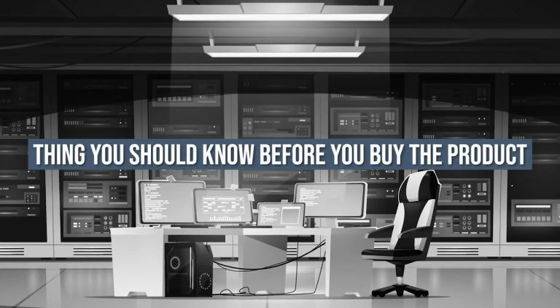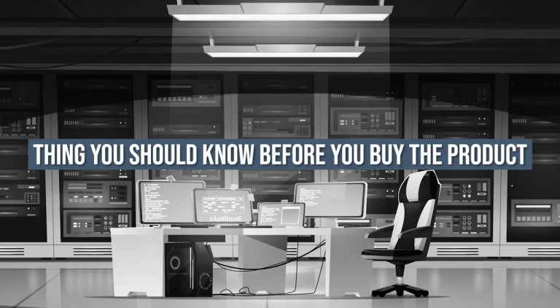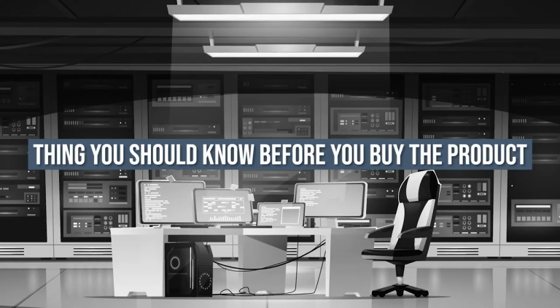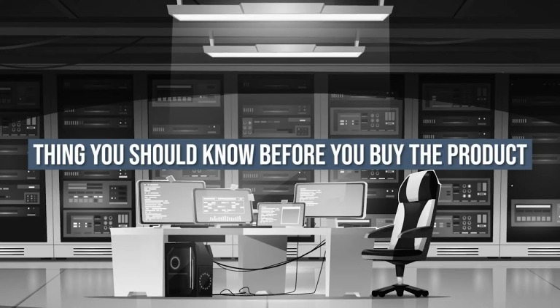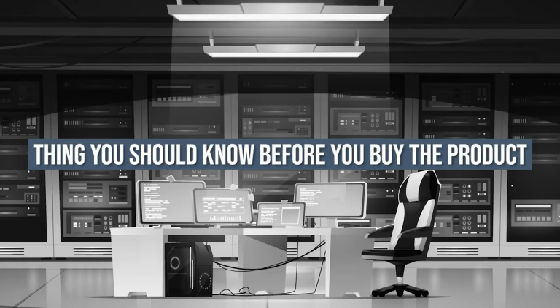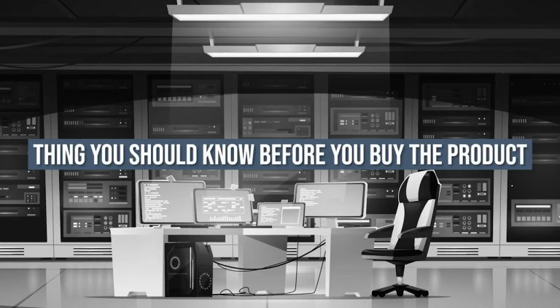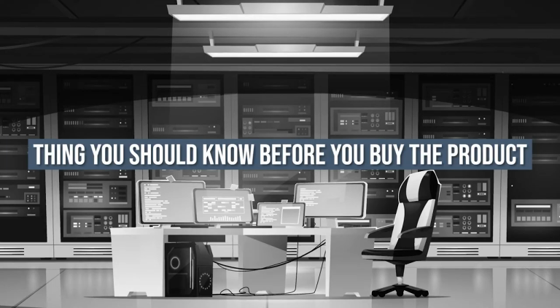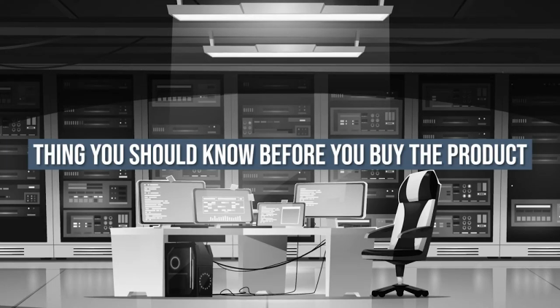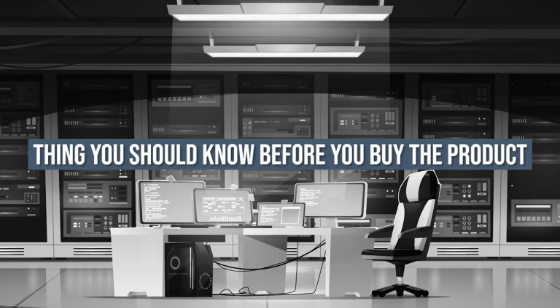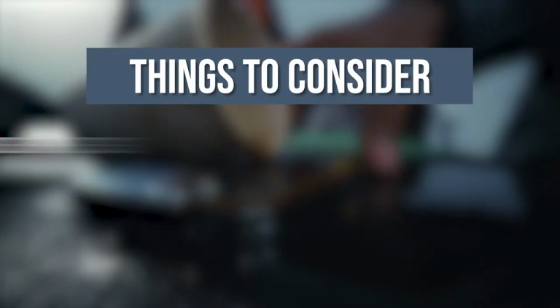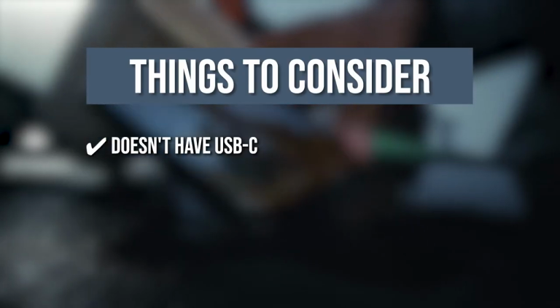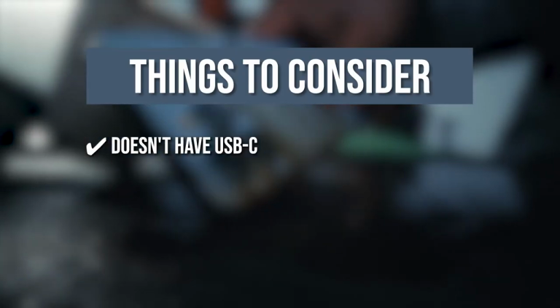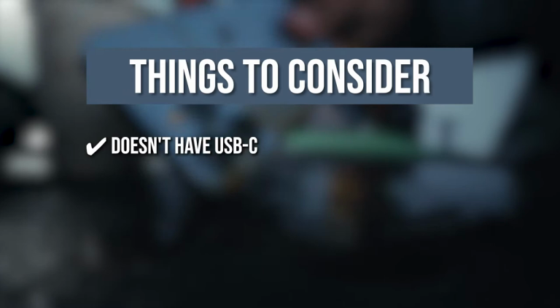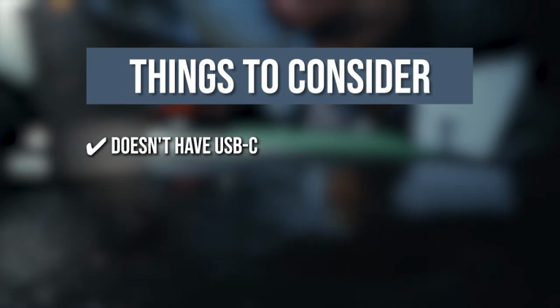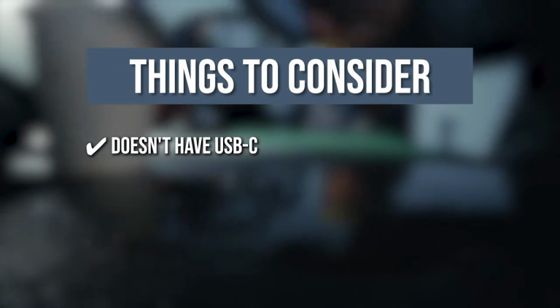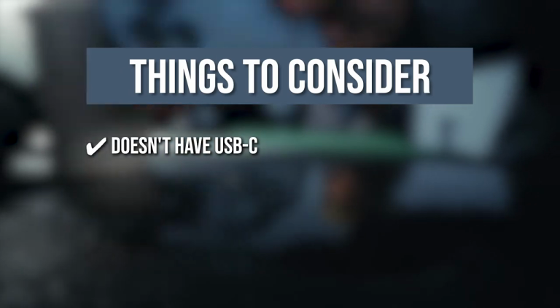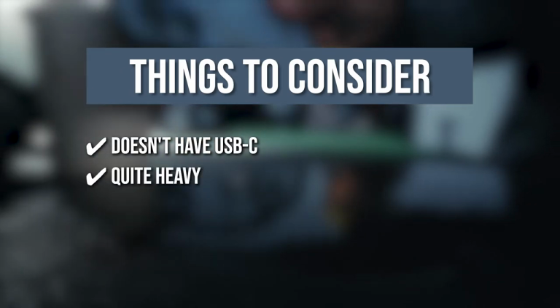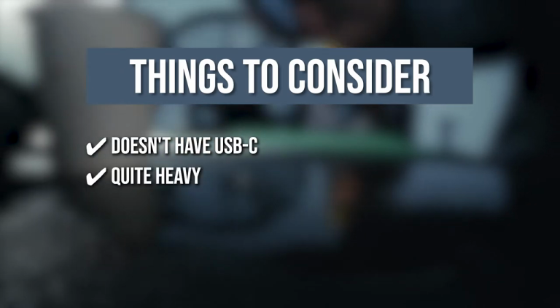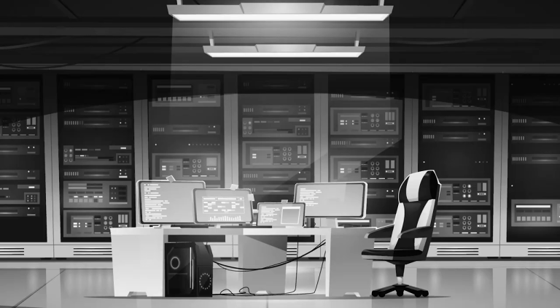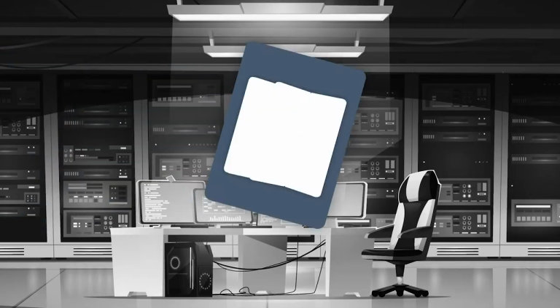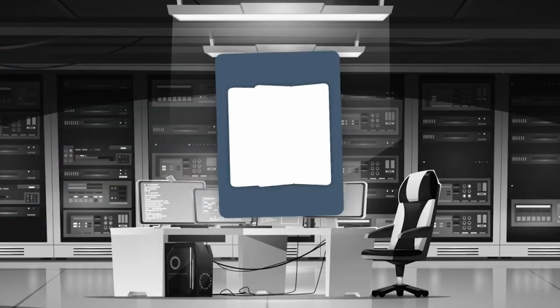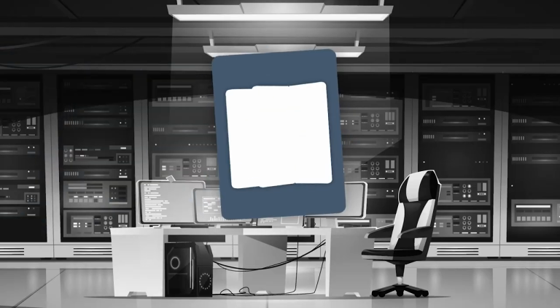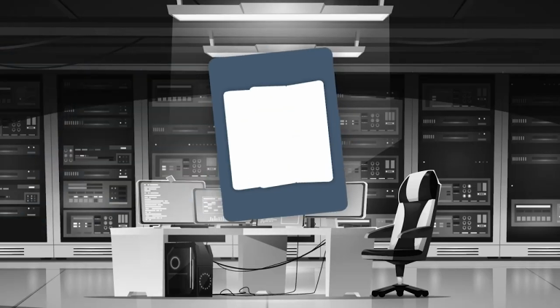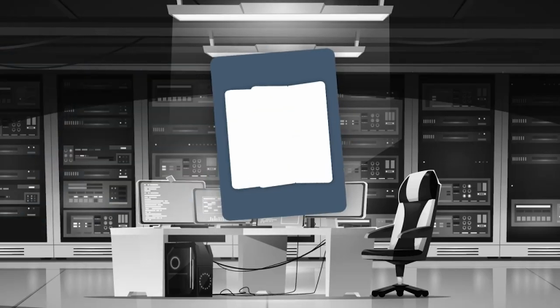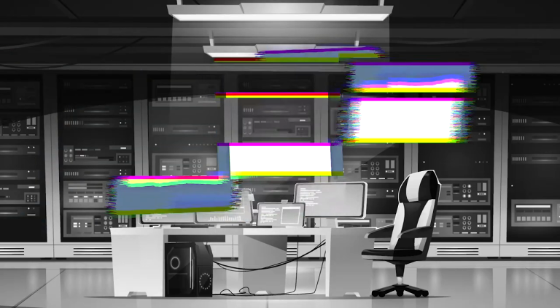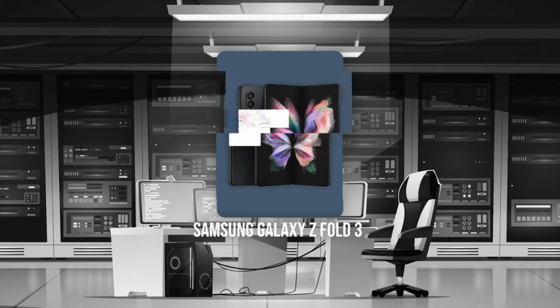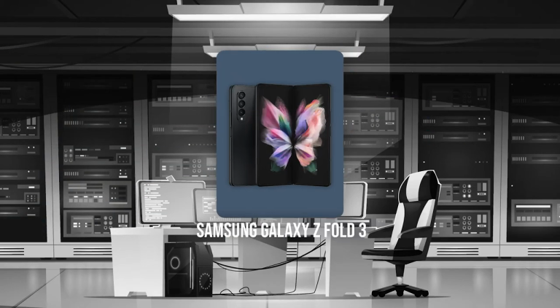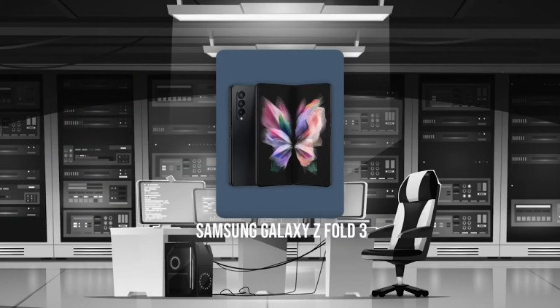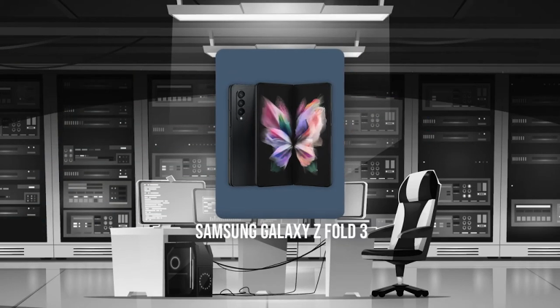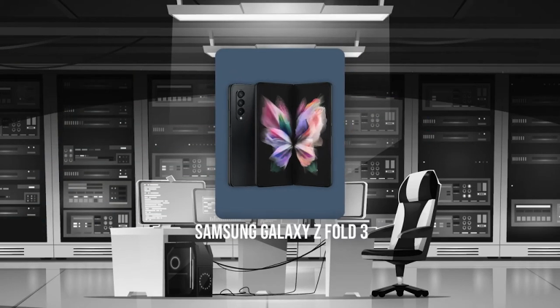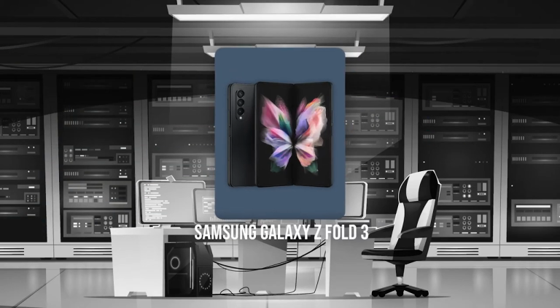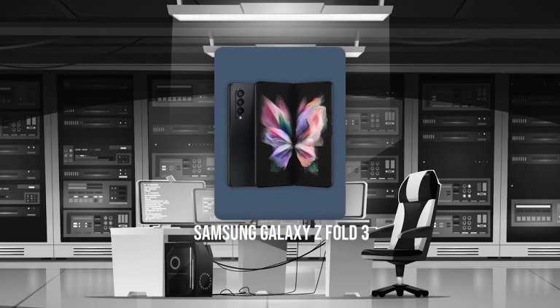Keeping all that in mind, the things you should know before you buy this phone are: it doesn't have USB-C, and it's quite heavy. The second gaming phone on our list is the Samsung Galaxy Z Fold 3.